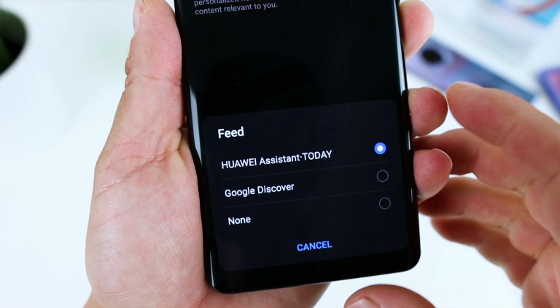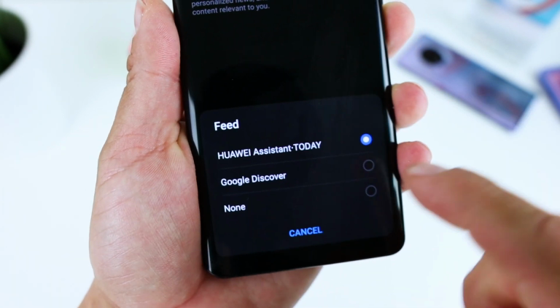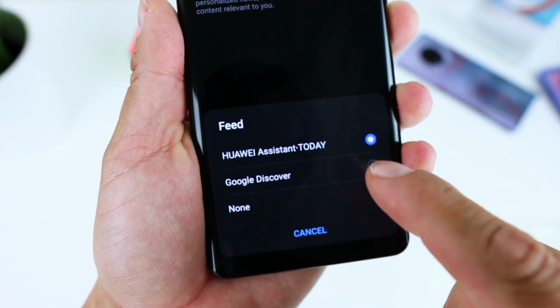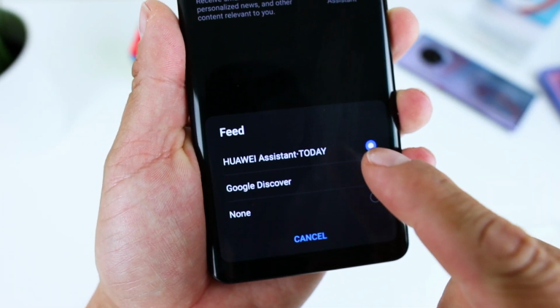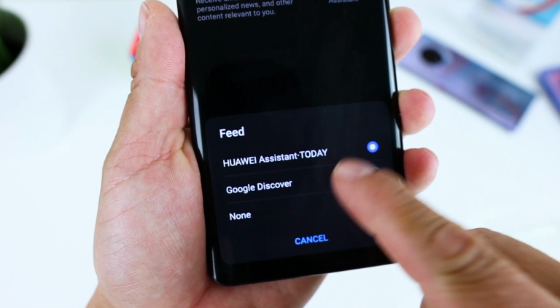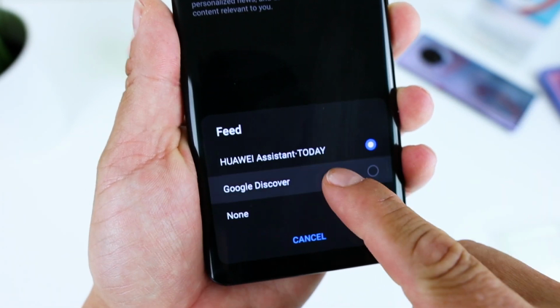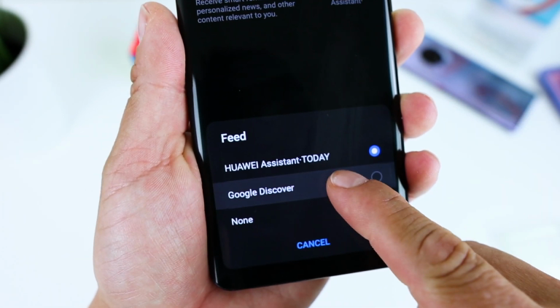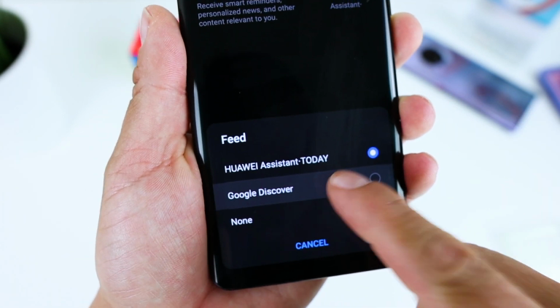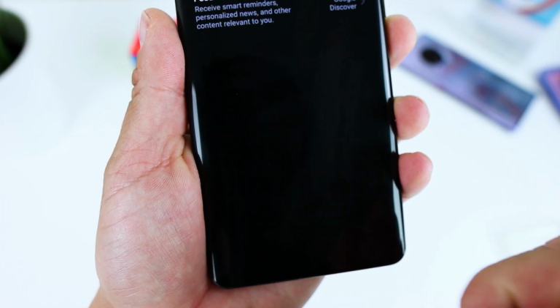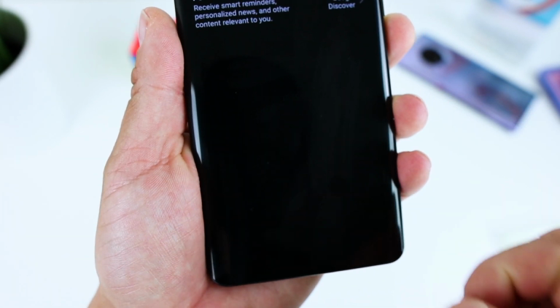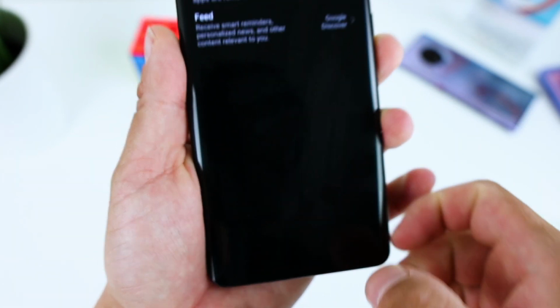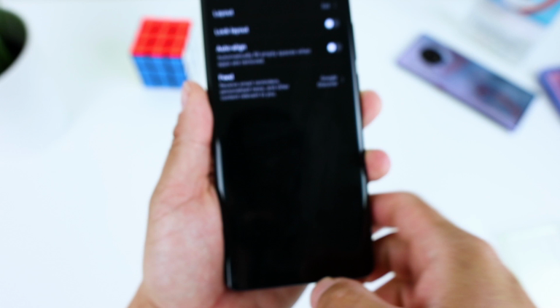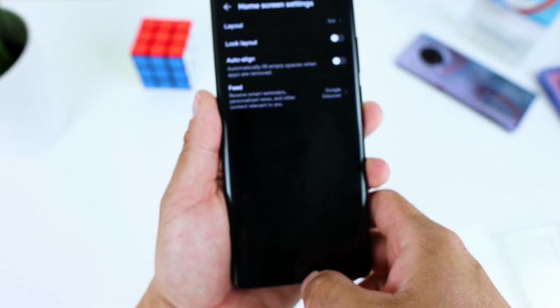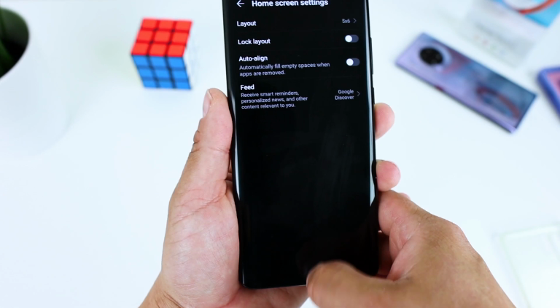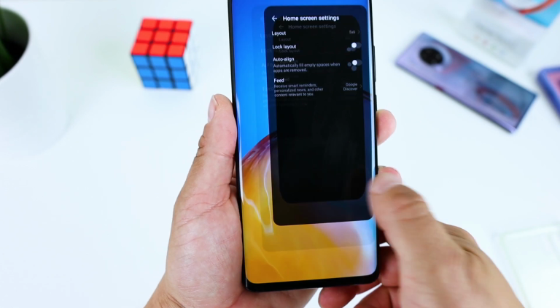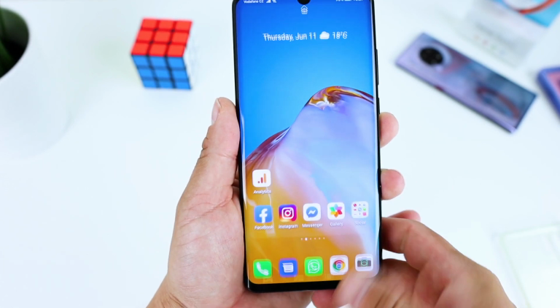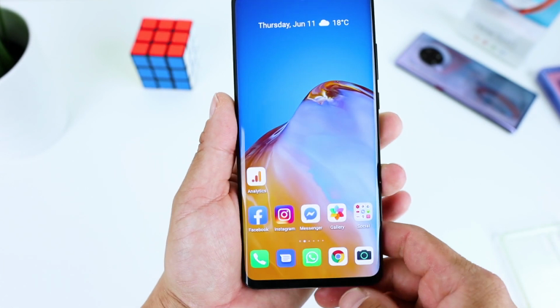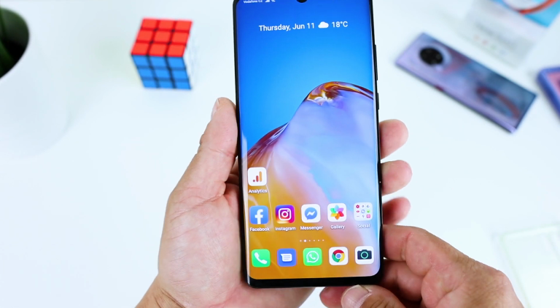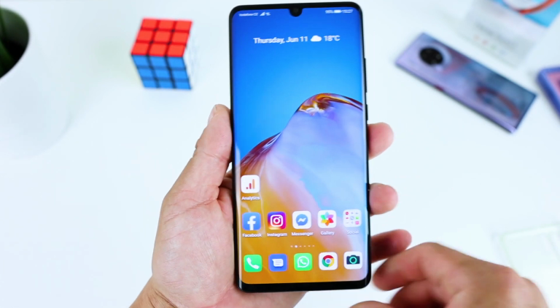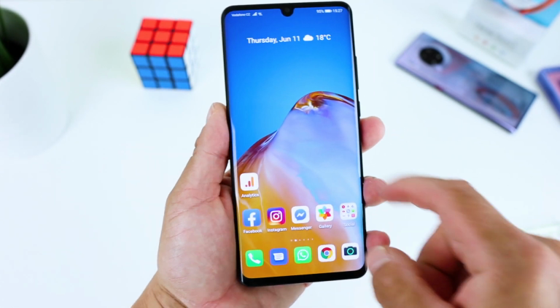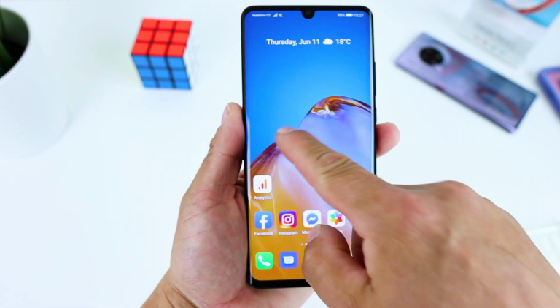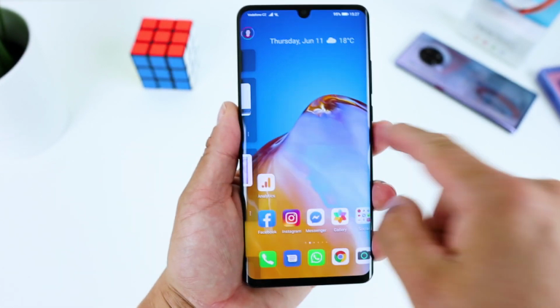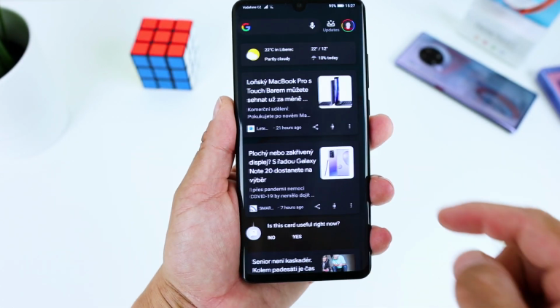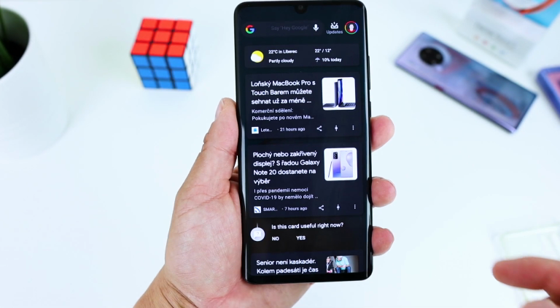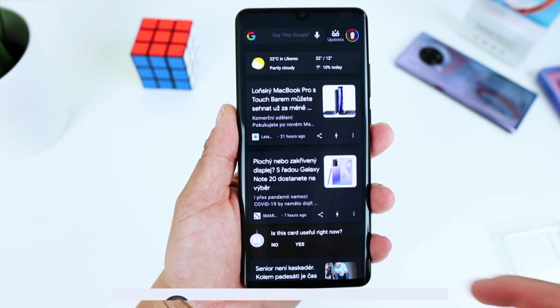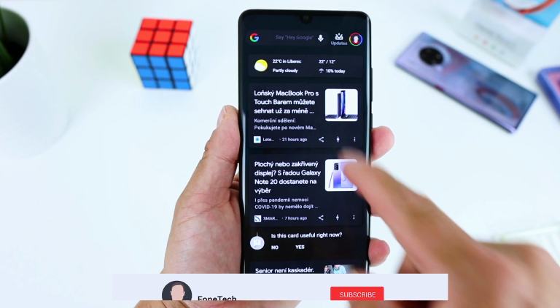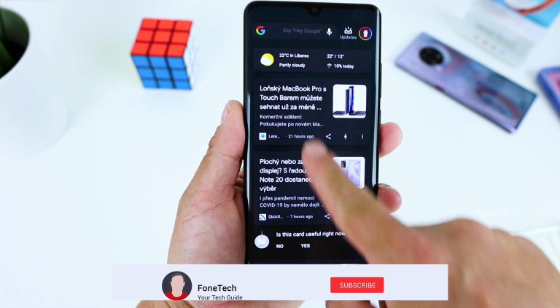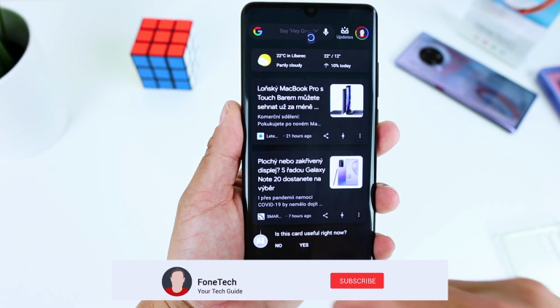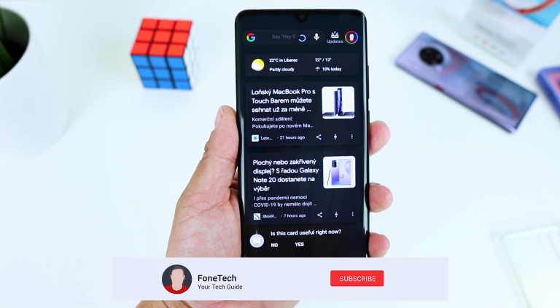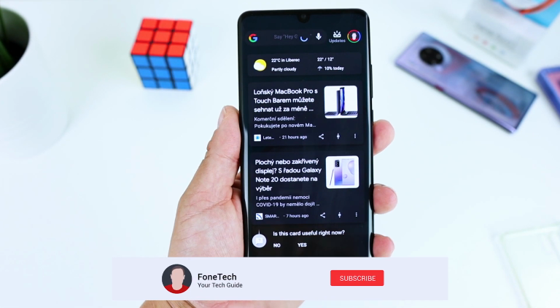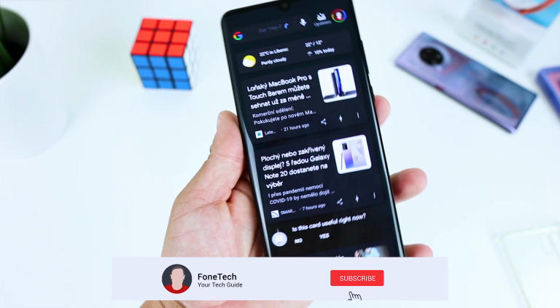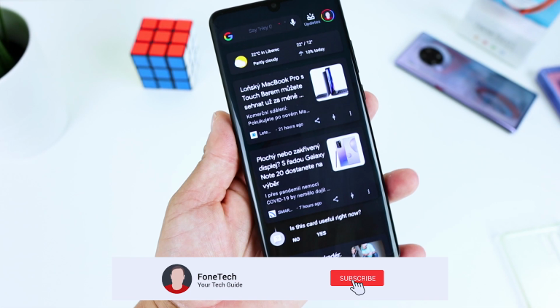There is also the possibility to turn the Google or Huawei Assistant completely off — I will show you that later.